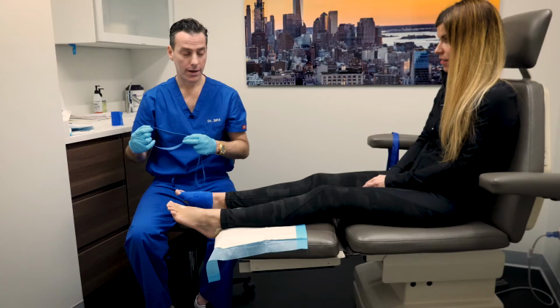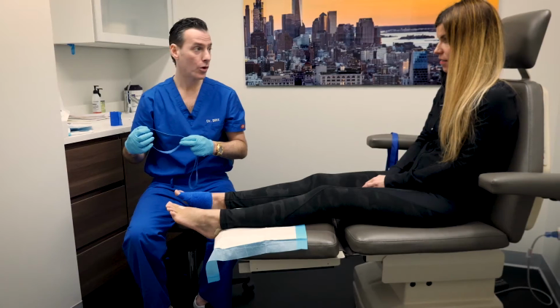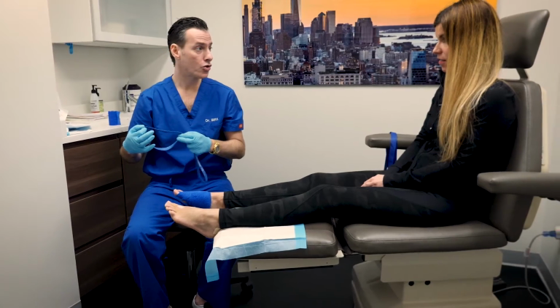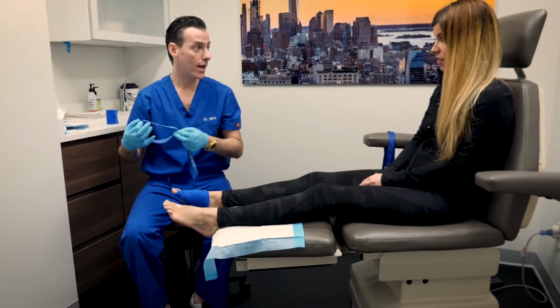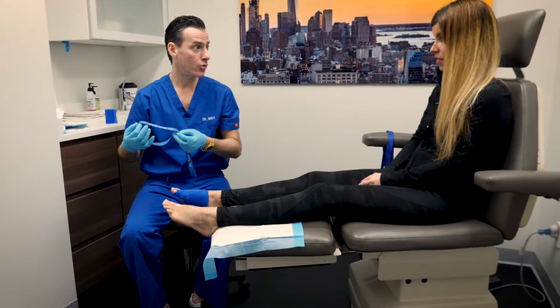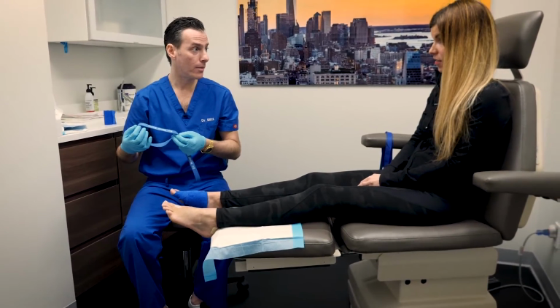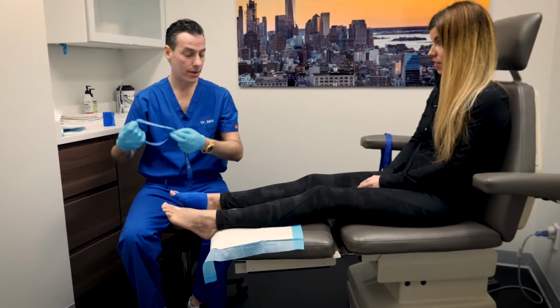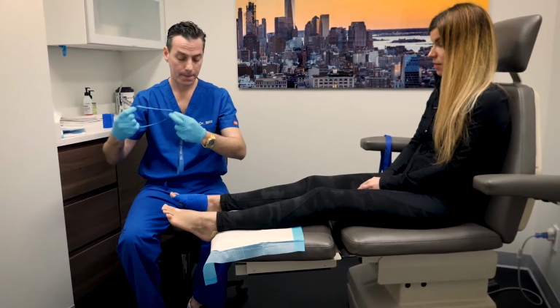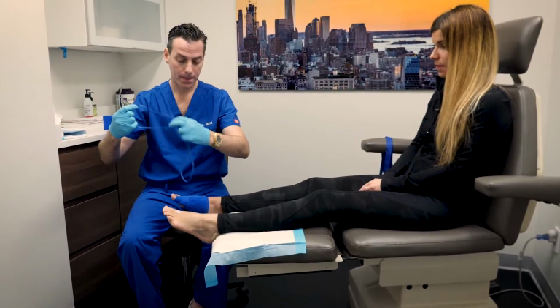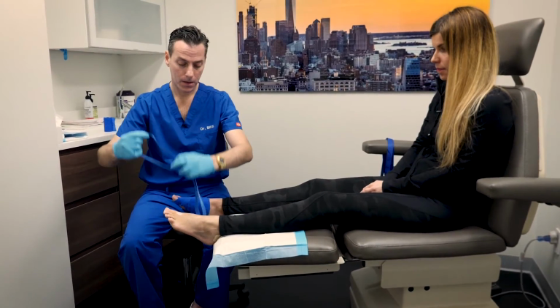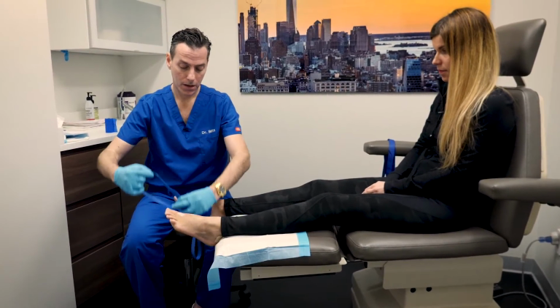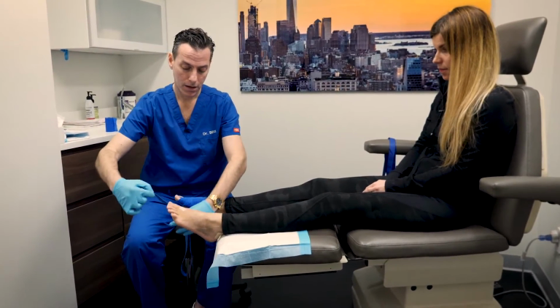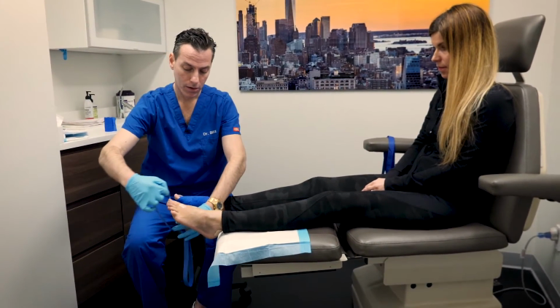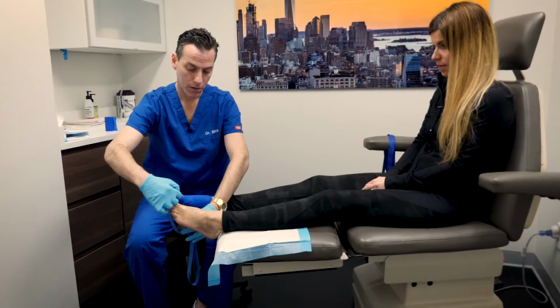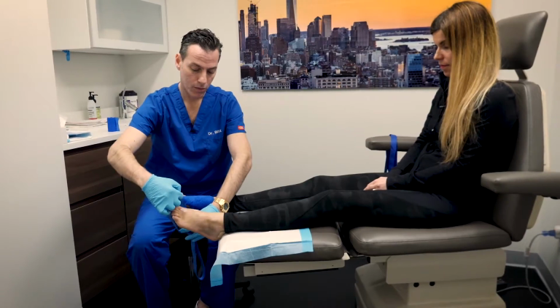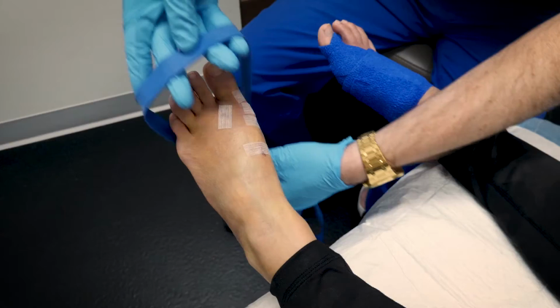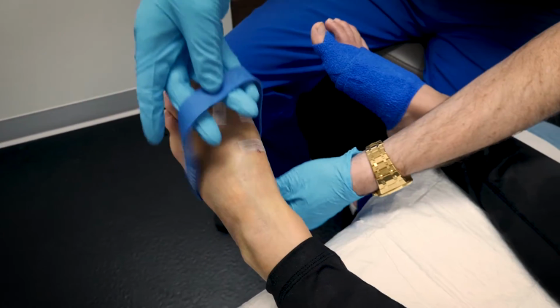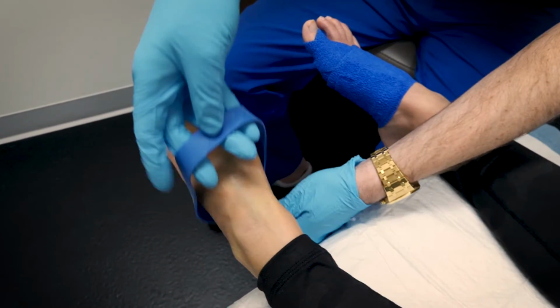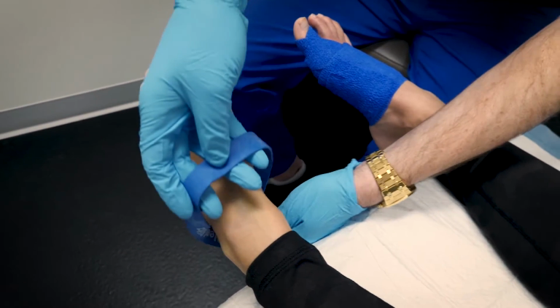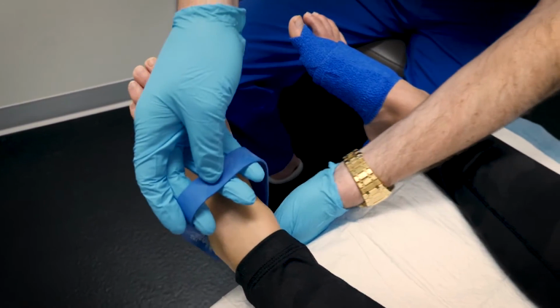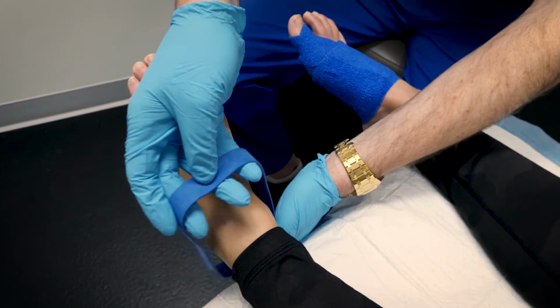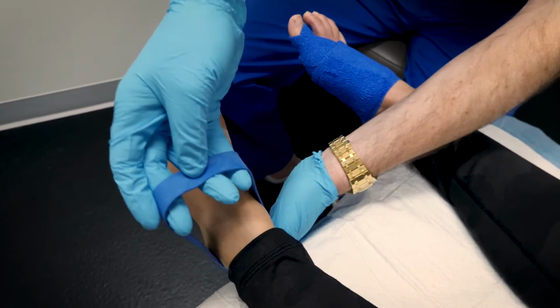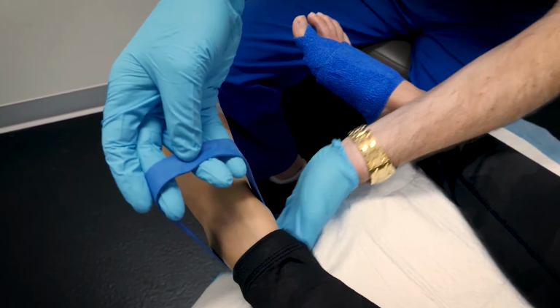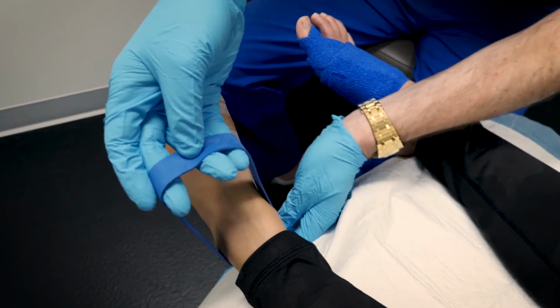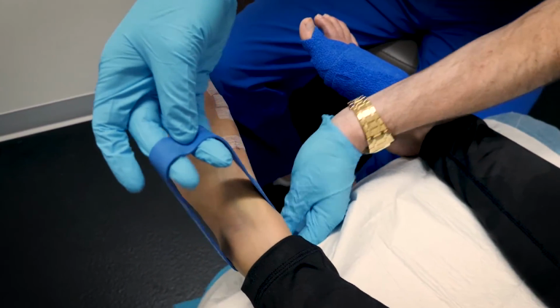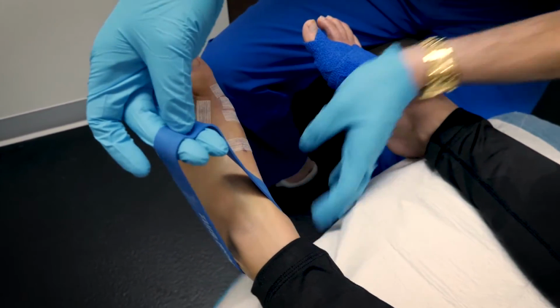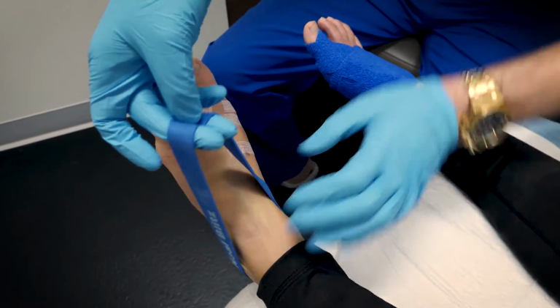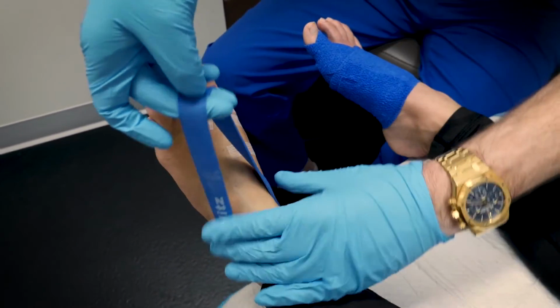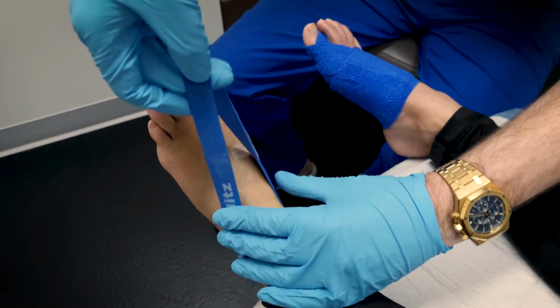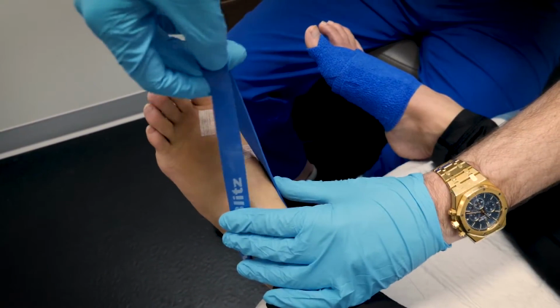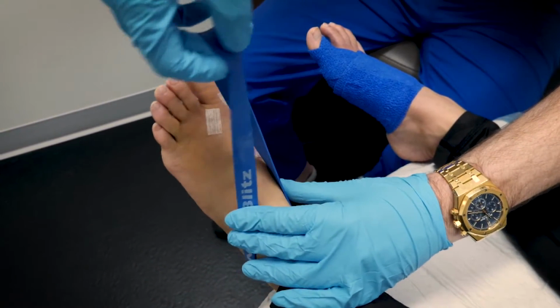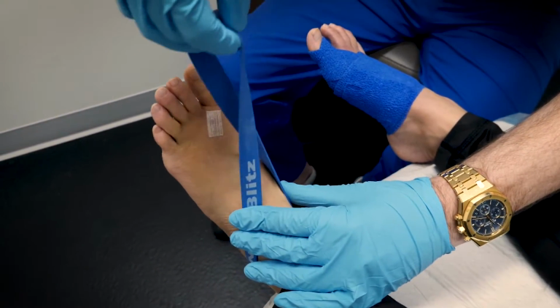We're also going to show you how to do the upward direction. We're going to put the band over the ankle and you're going to pull.